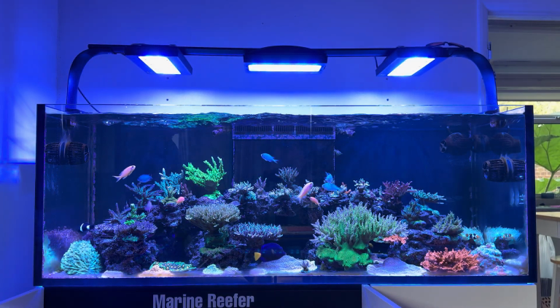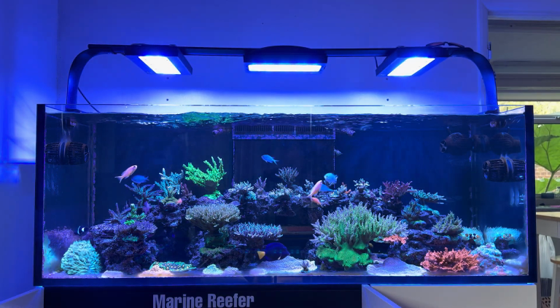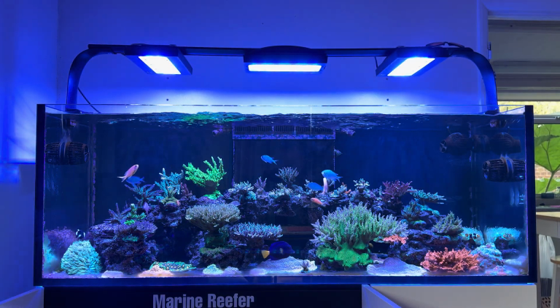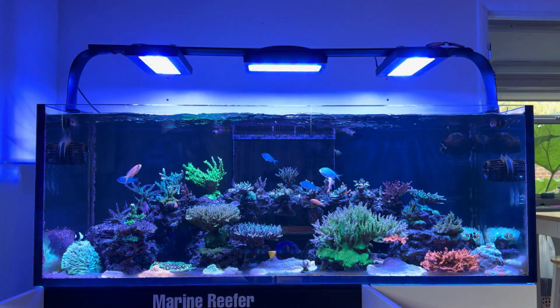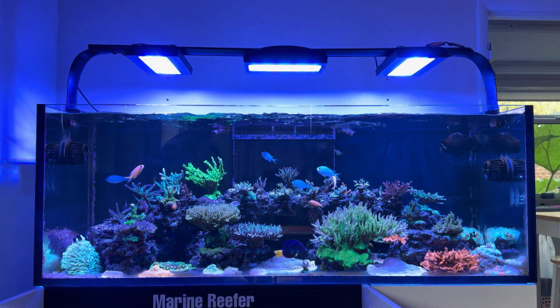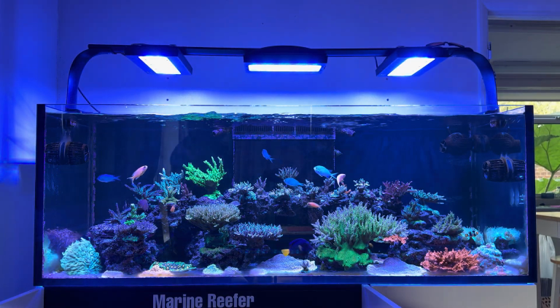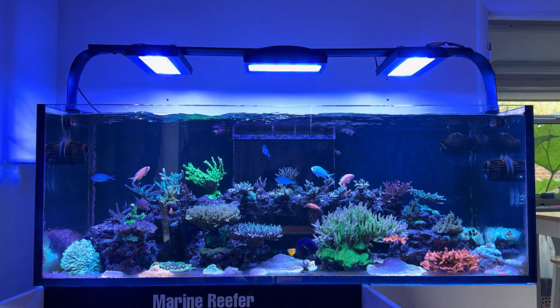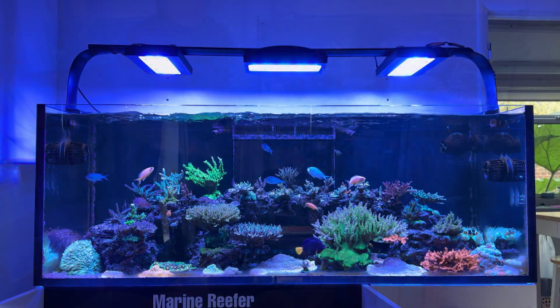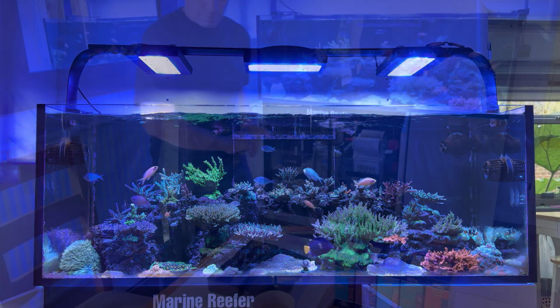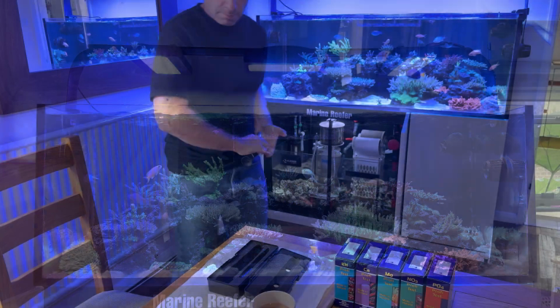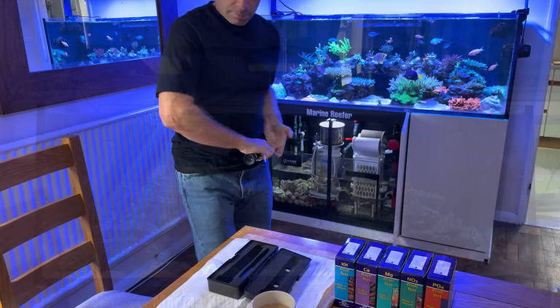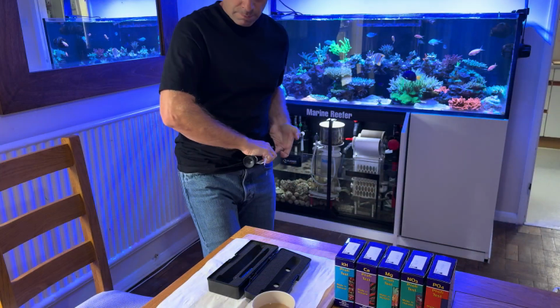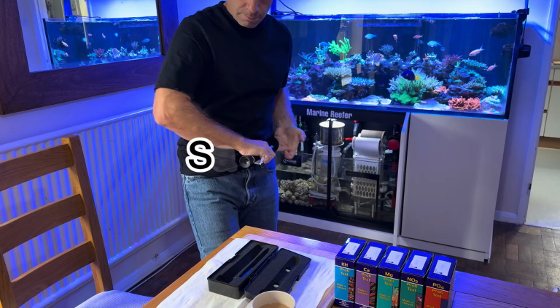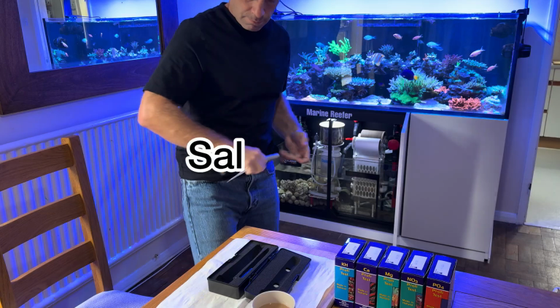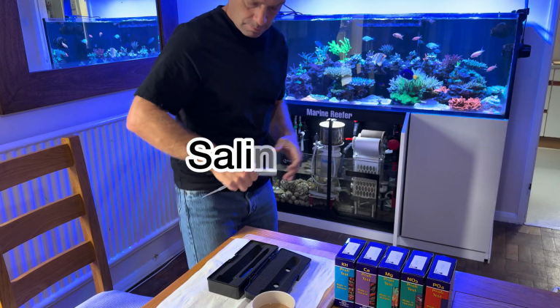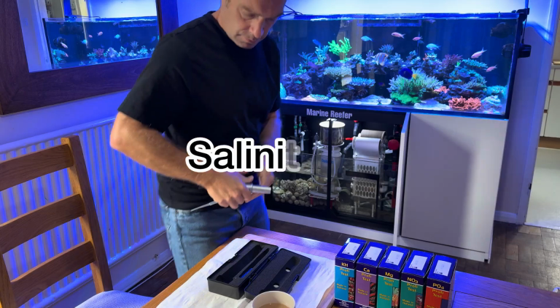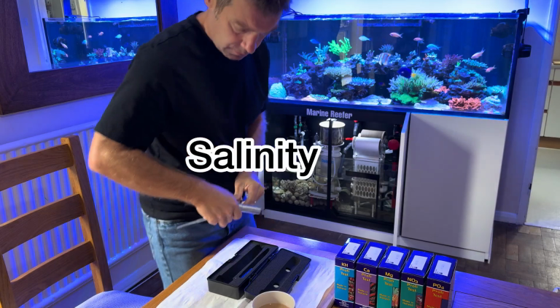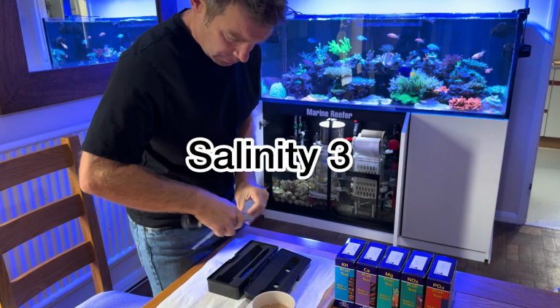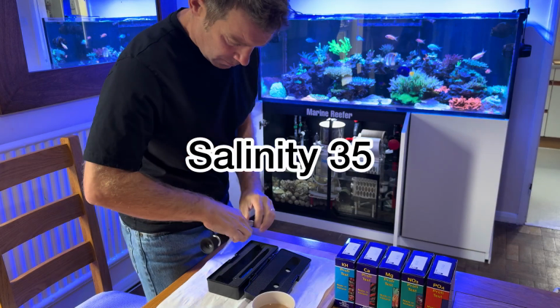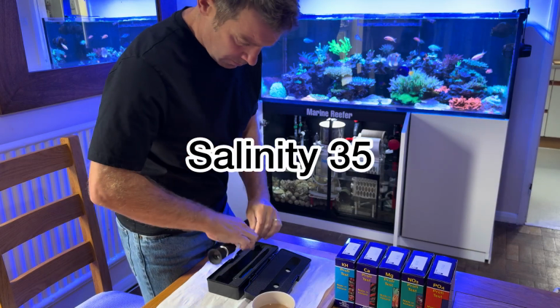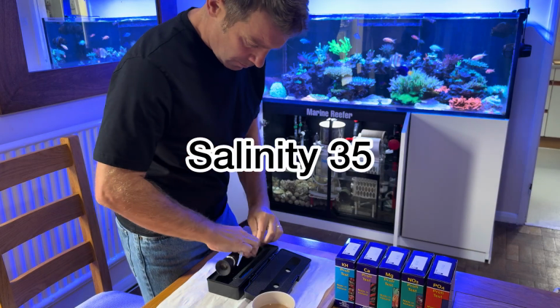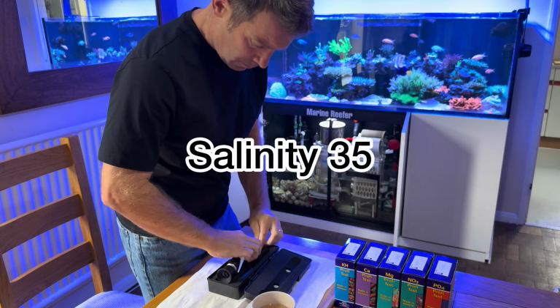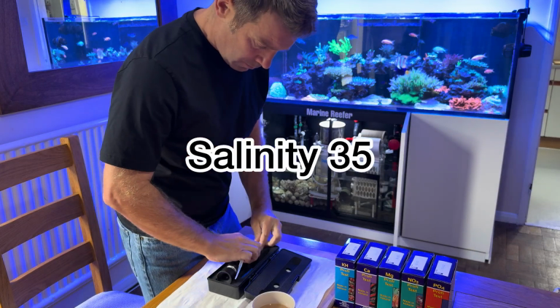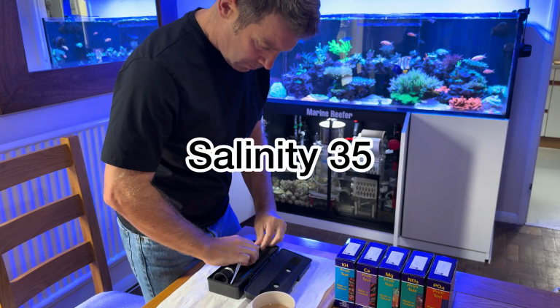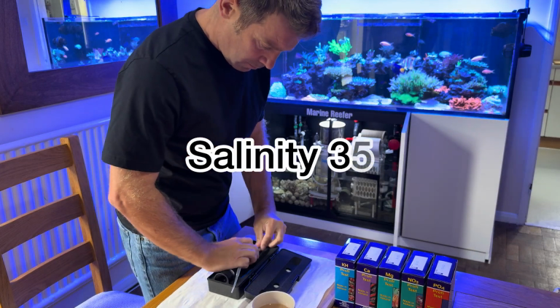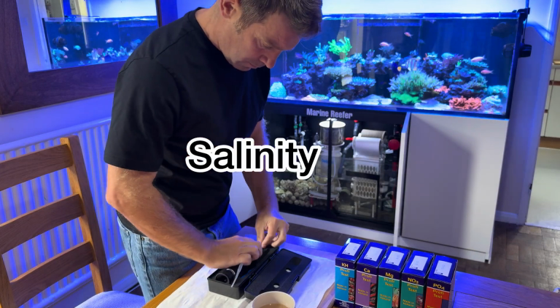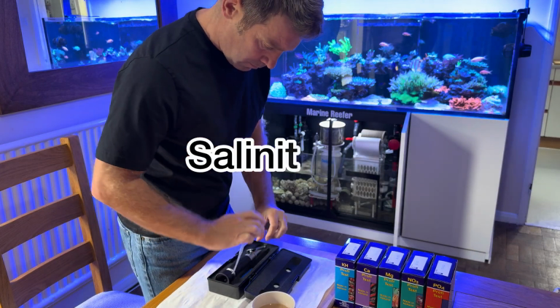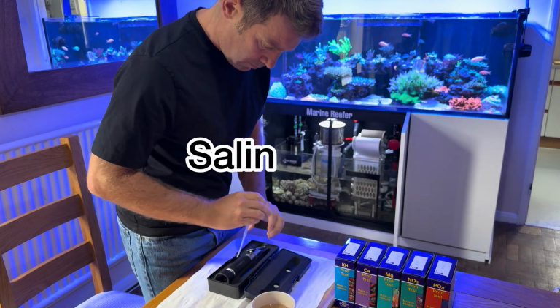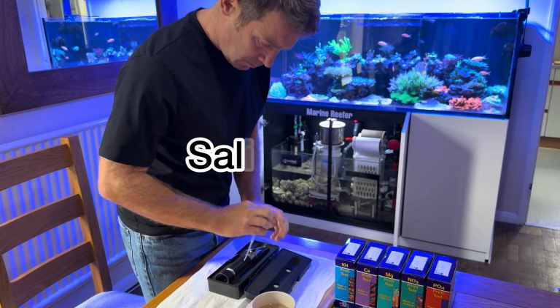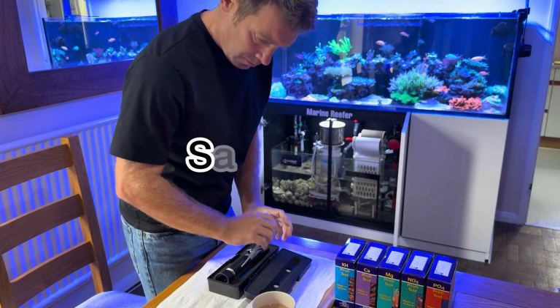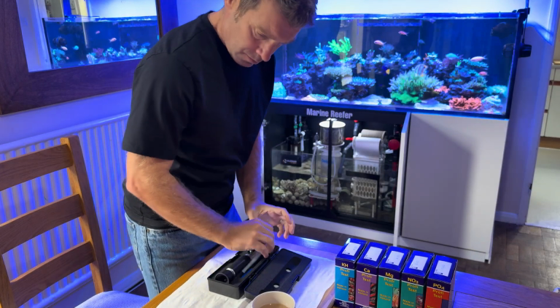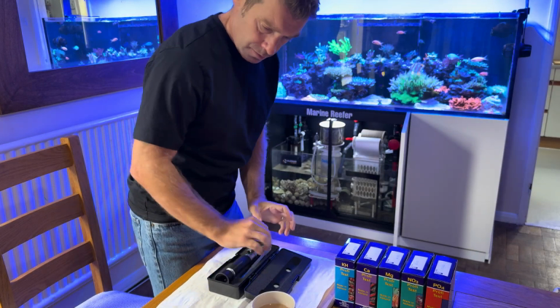The most important parameter that we test in our reef tanks is salinity, so I'll do that first.